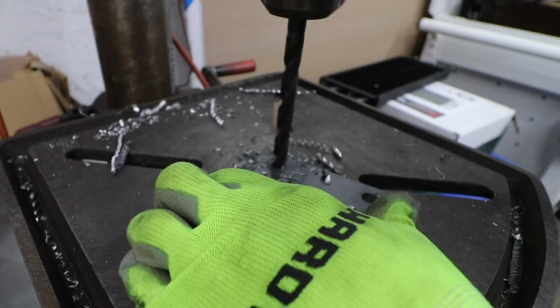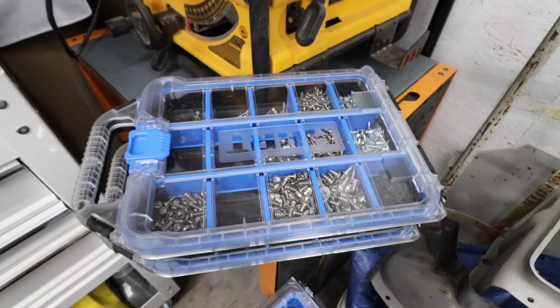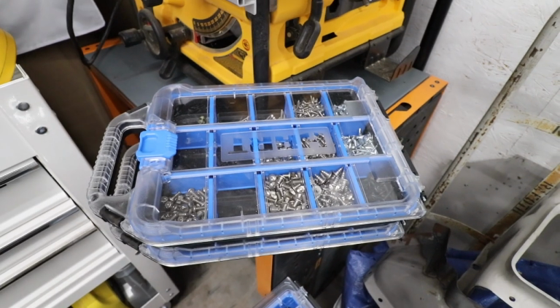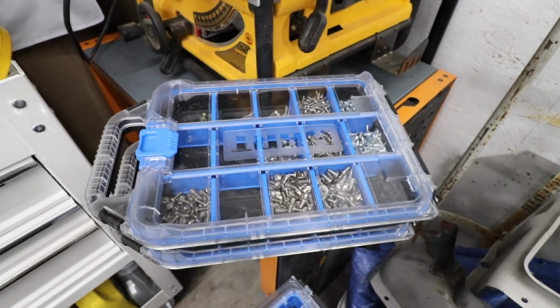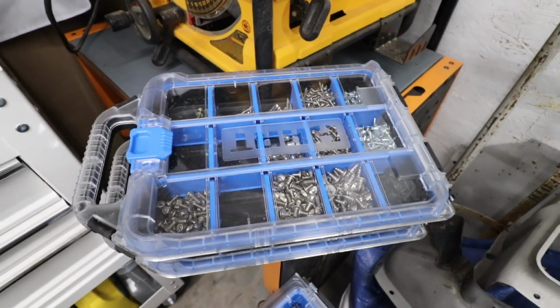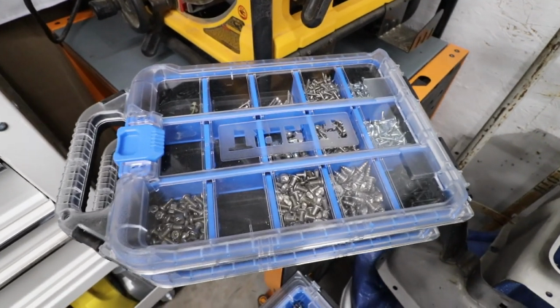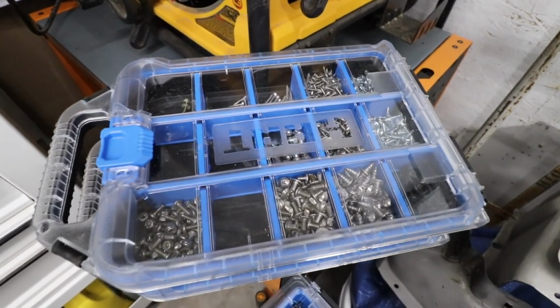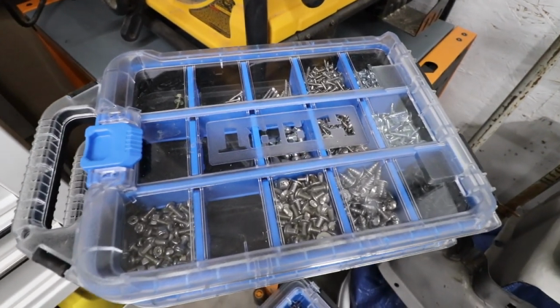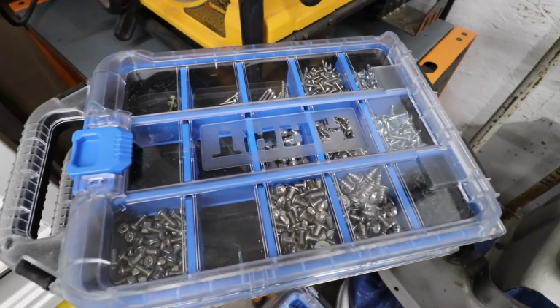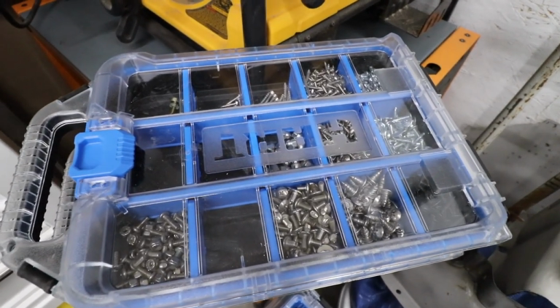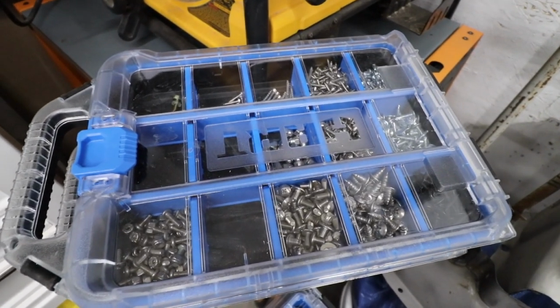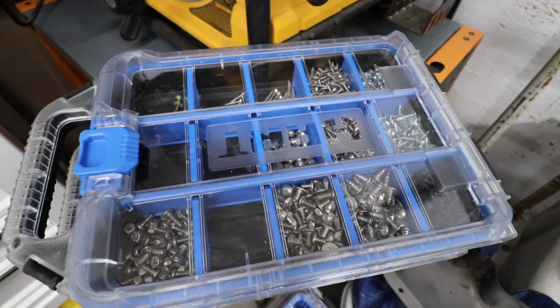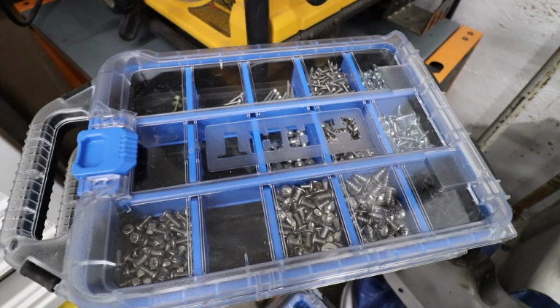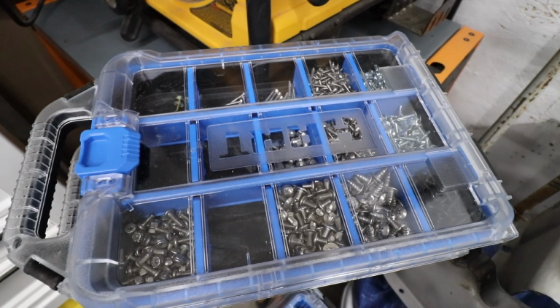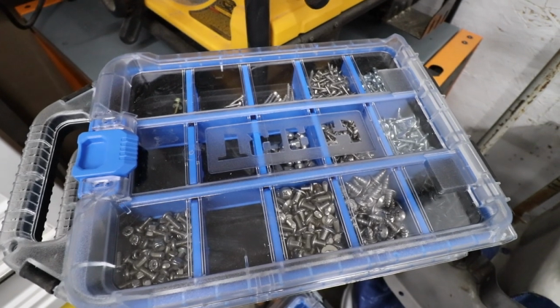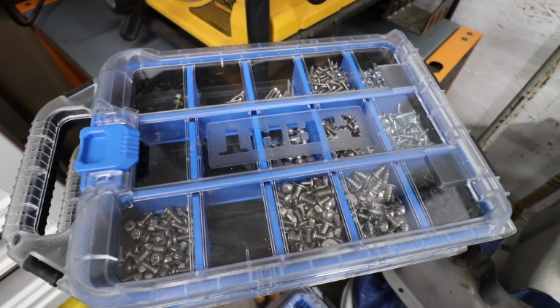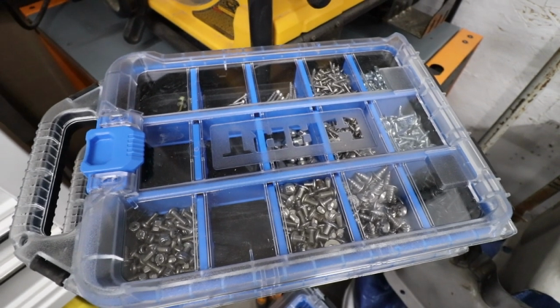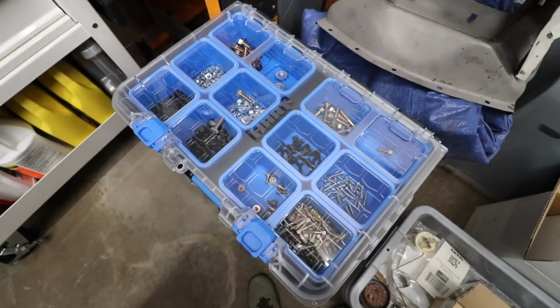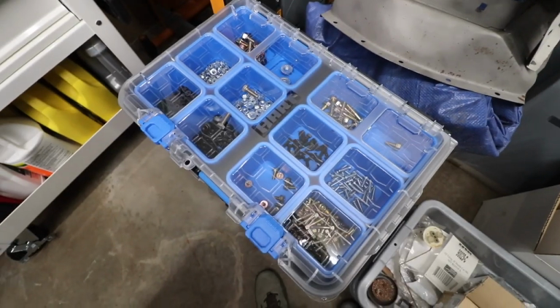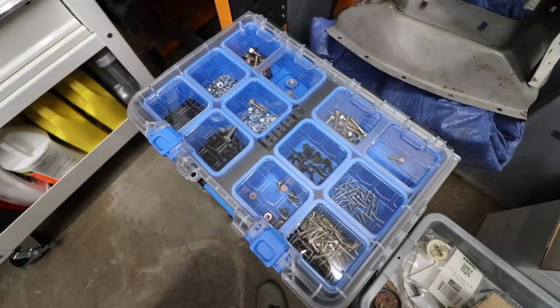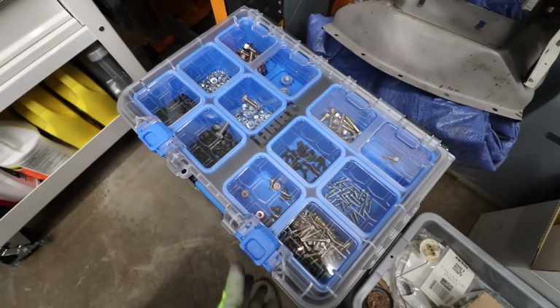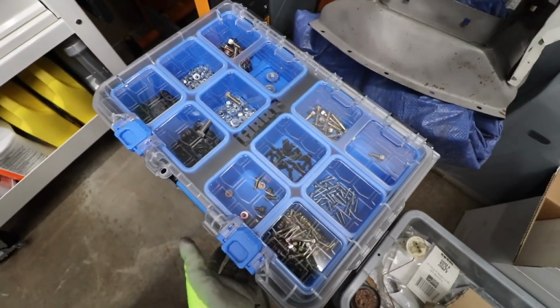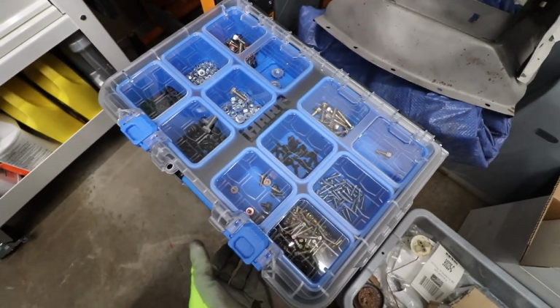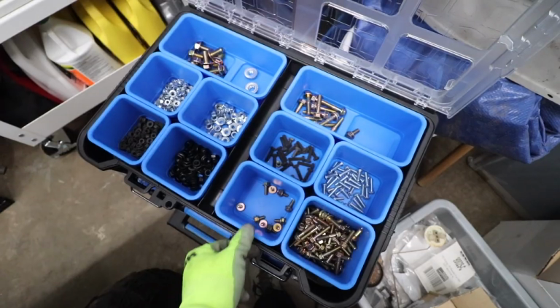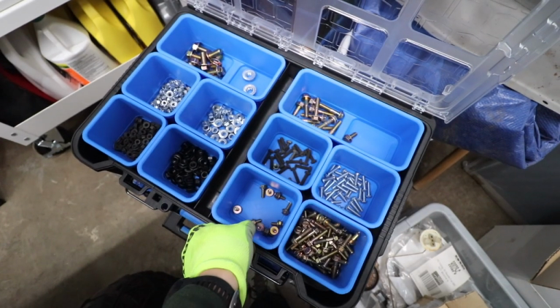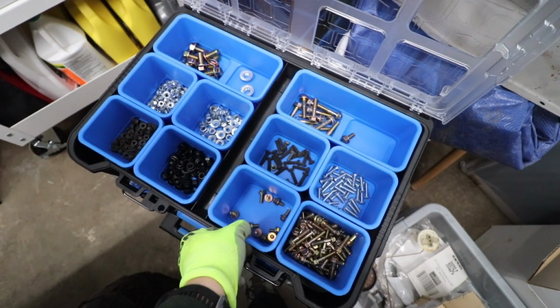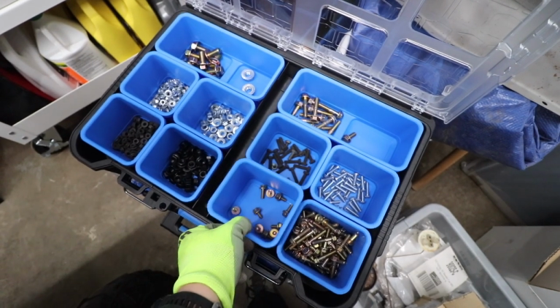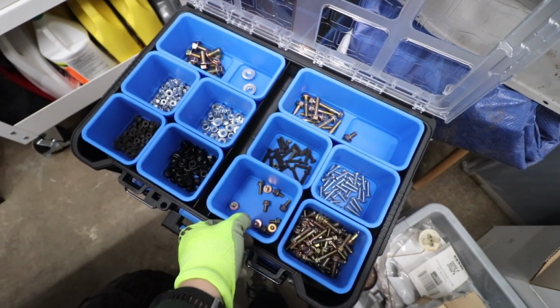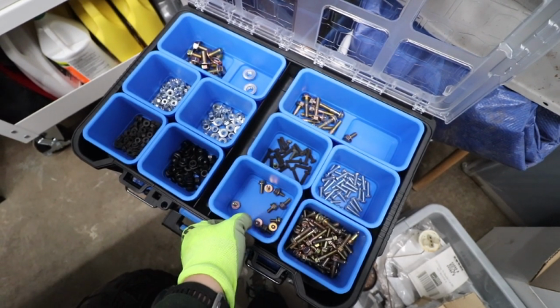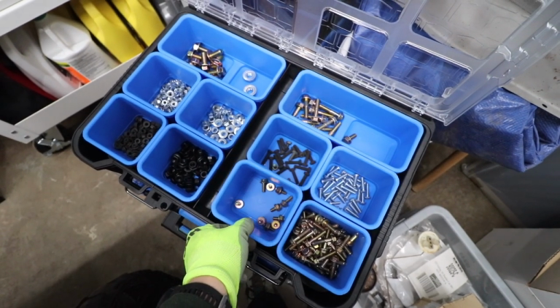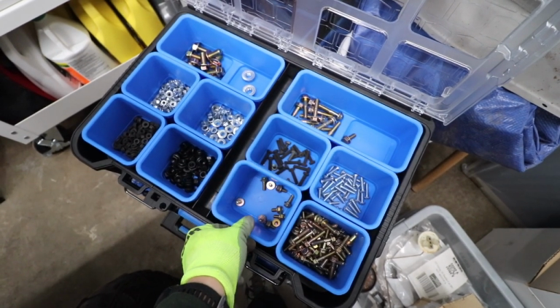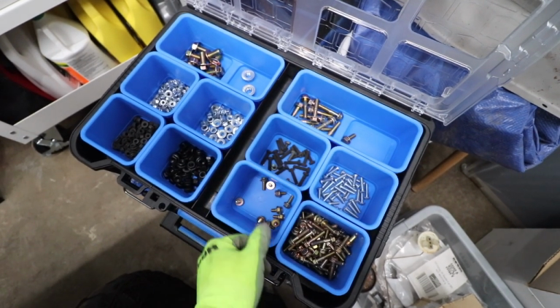Trying to get a little more organized with the hardware — and this is our current solution. These guys will hopefully make life a little bit easier.